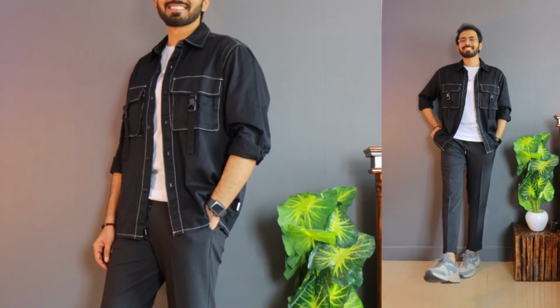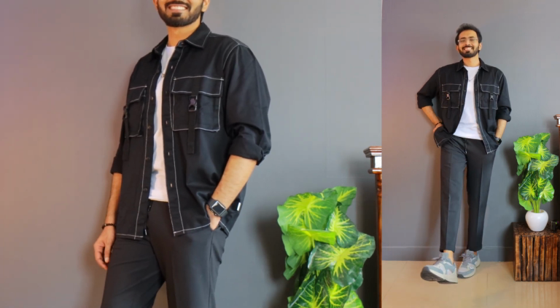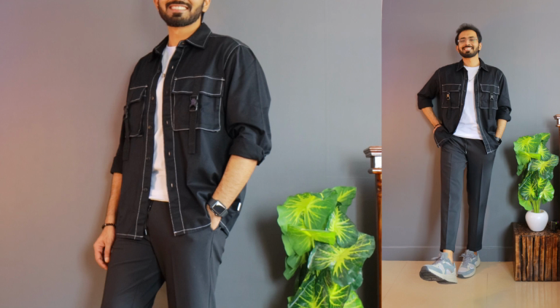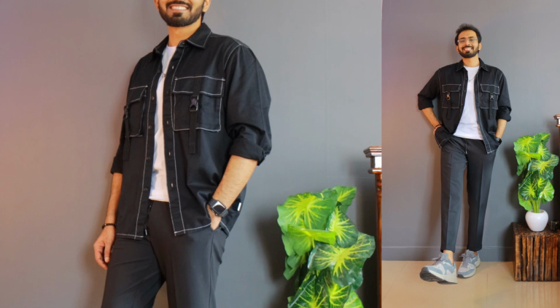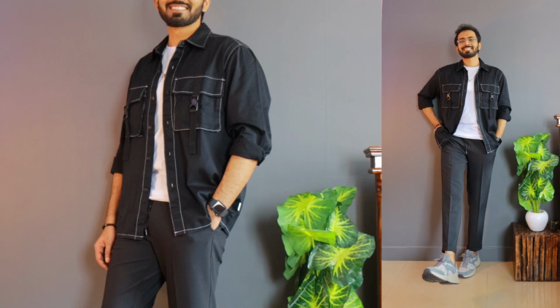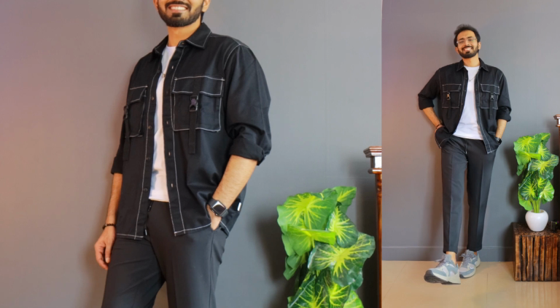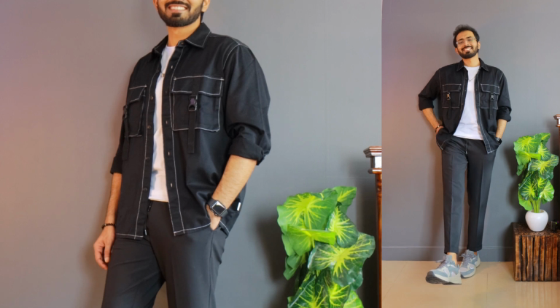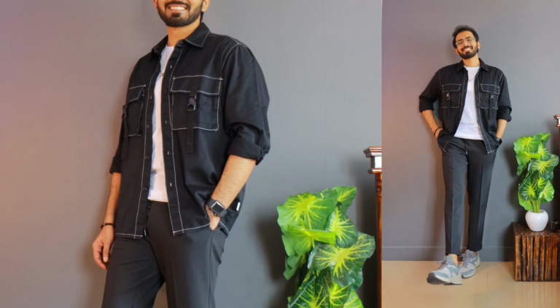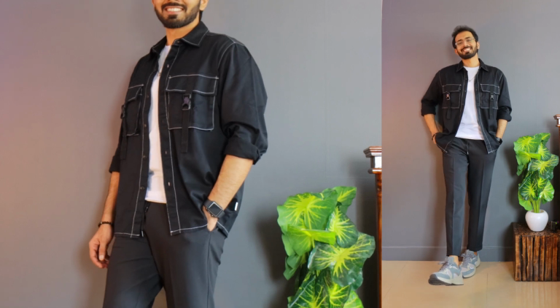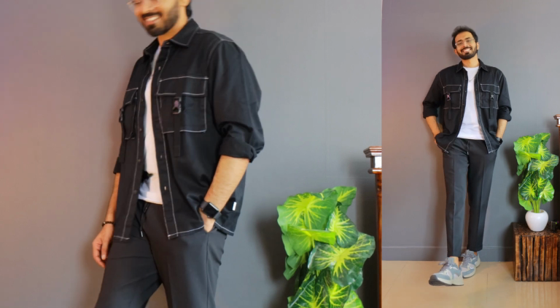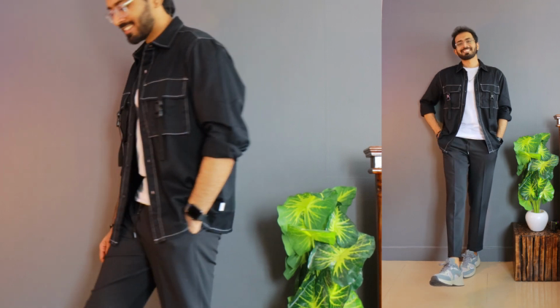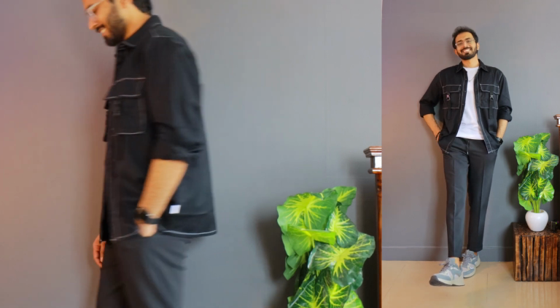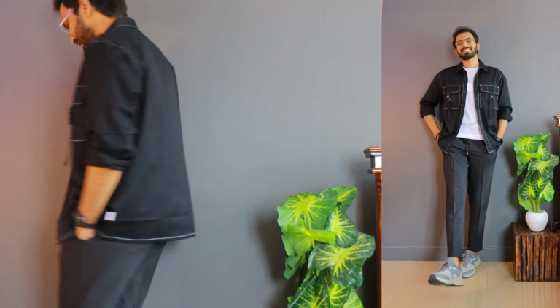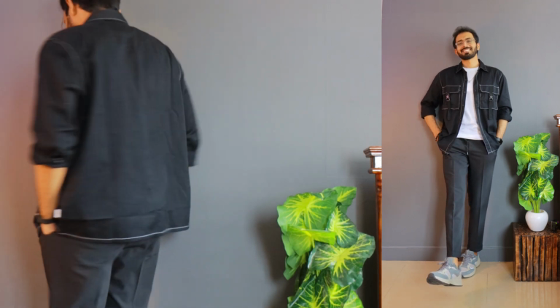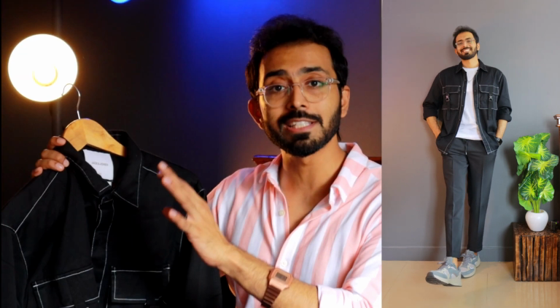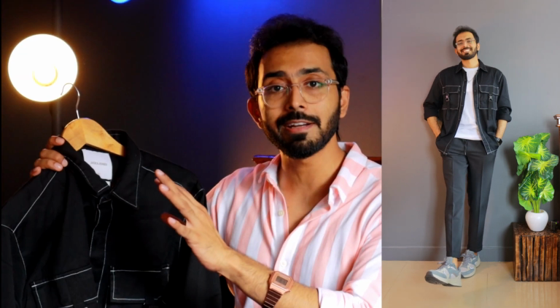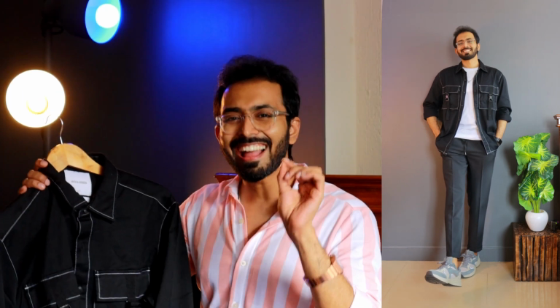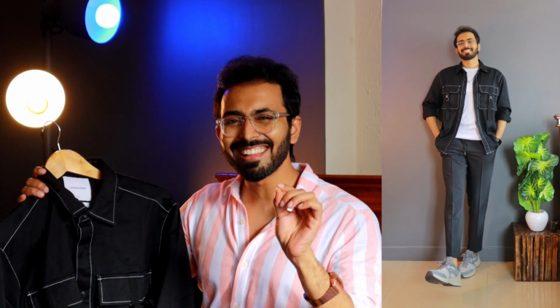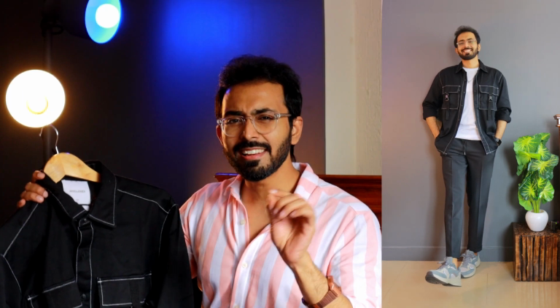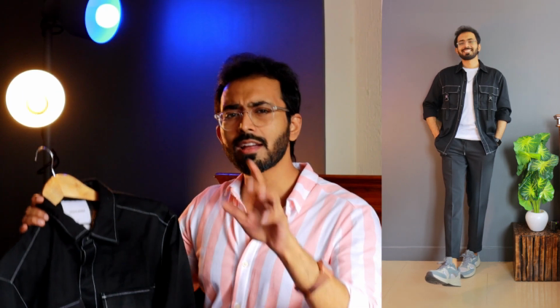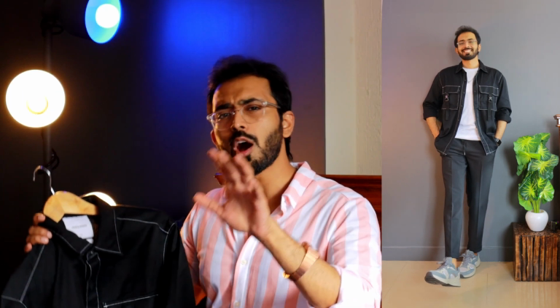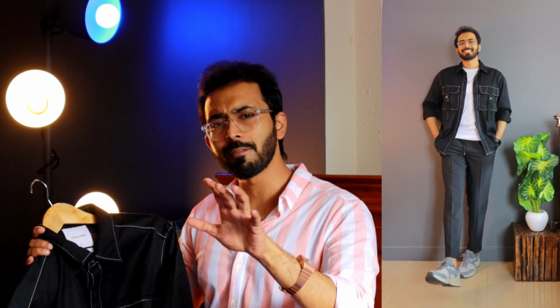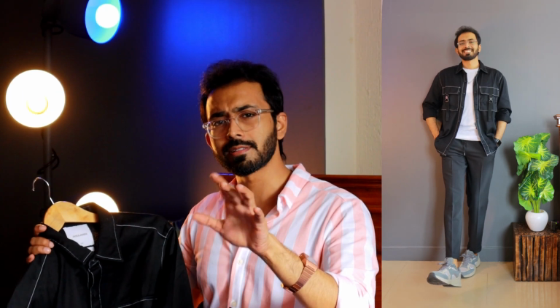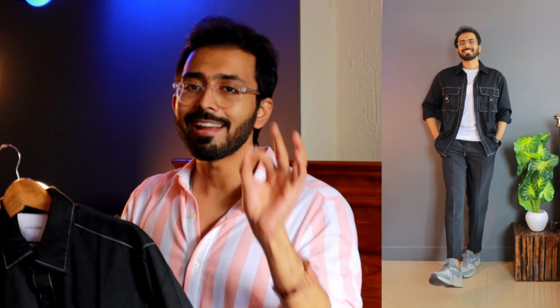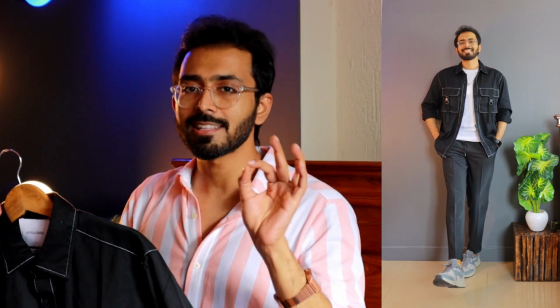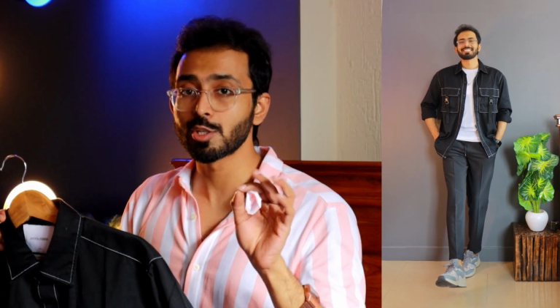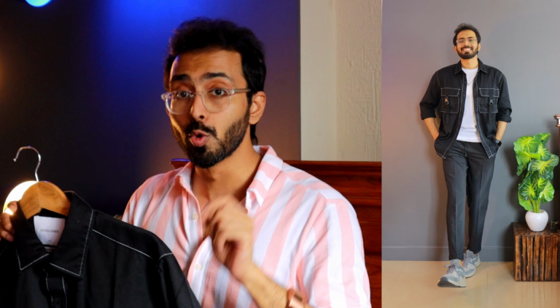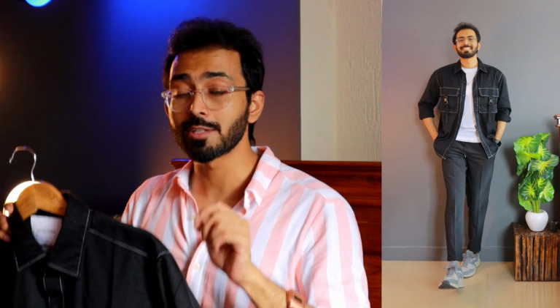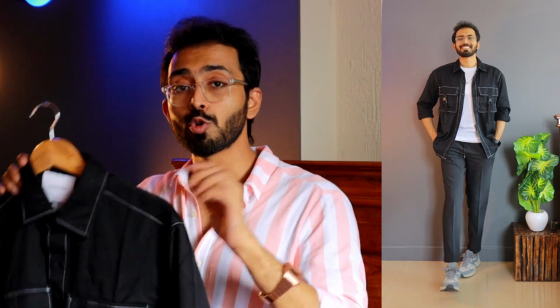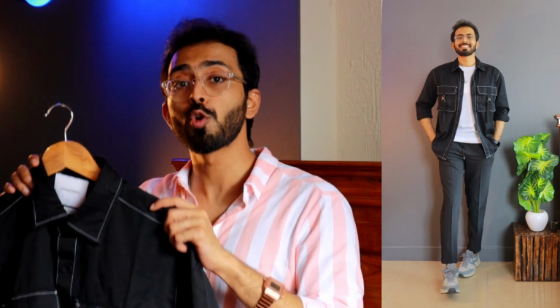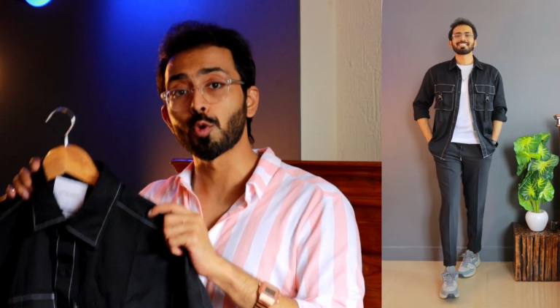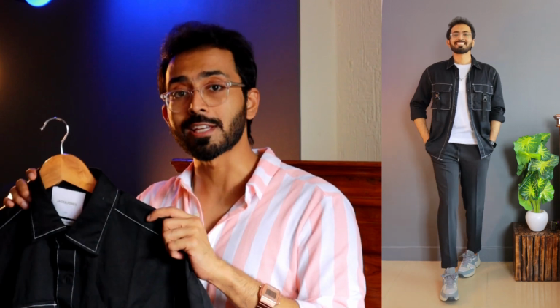Even though this is marked as a regular fit shirt, the fit is actually going to be boxy. I really like how it fits, and I suggest you guys to go true to size.